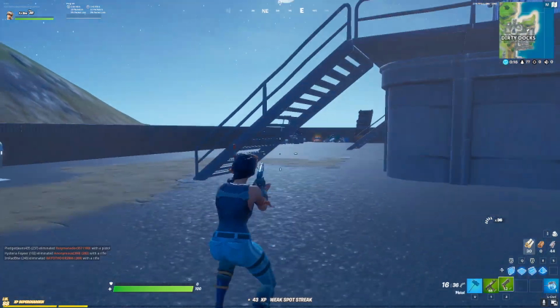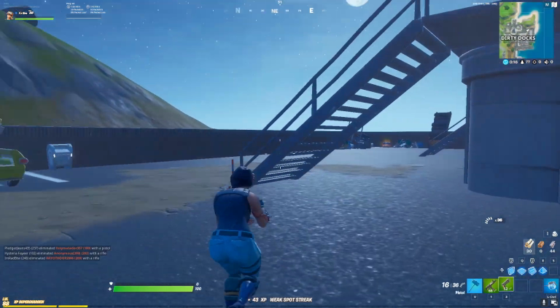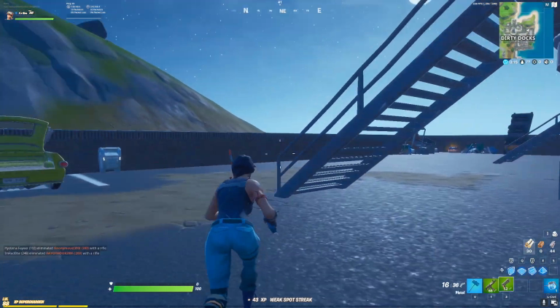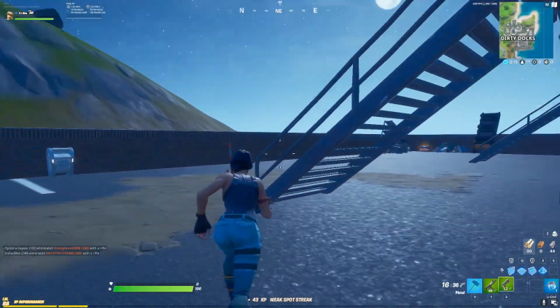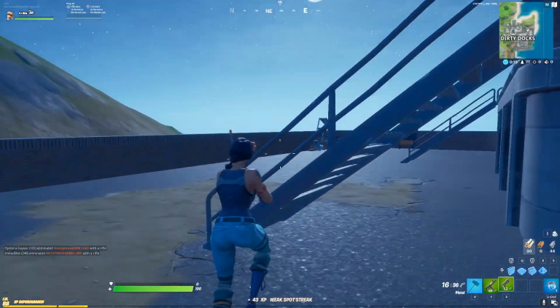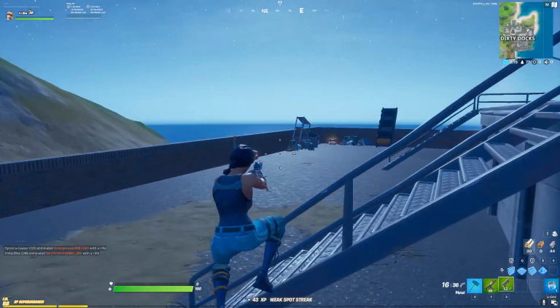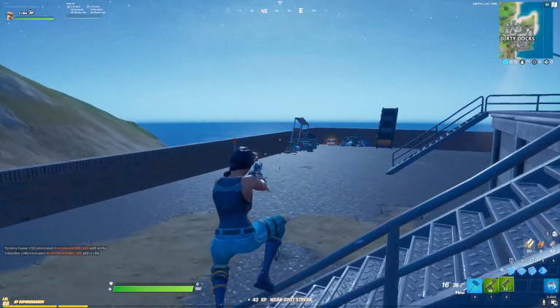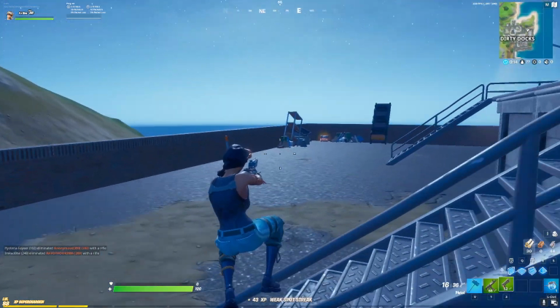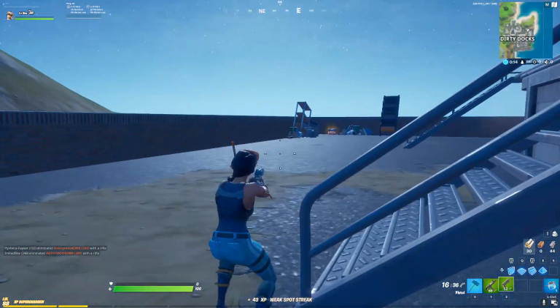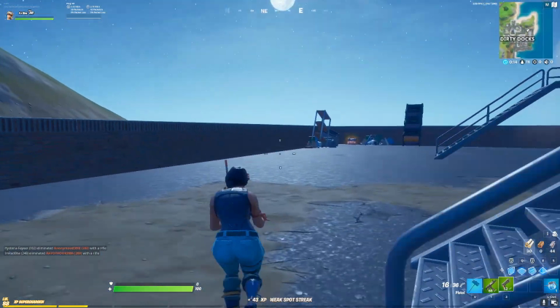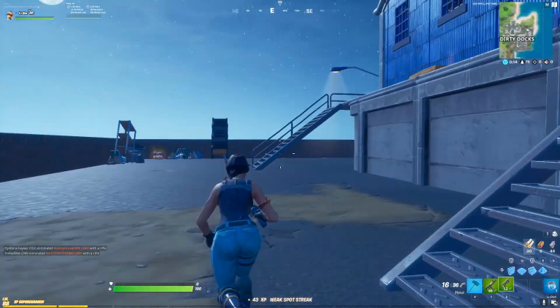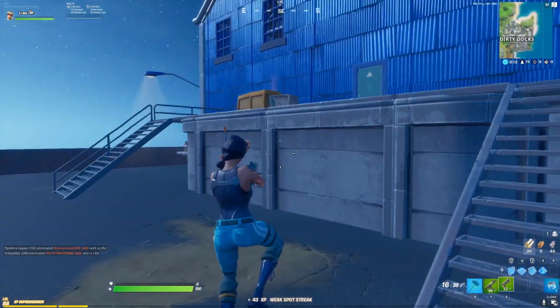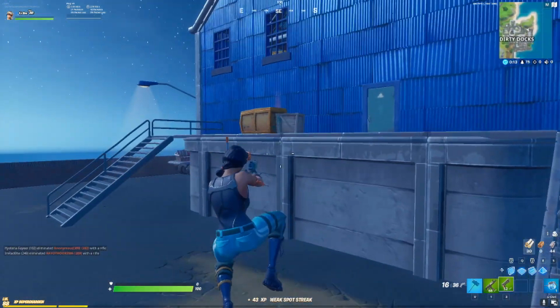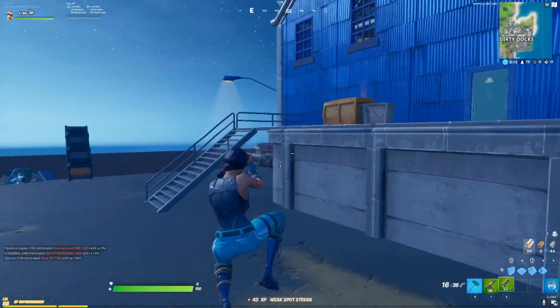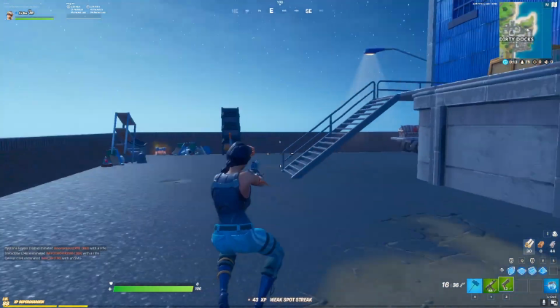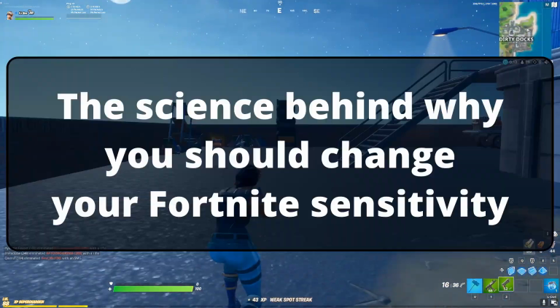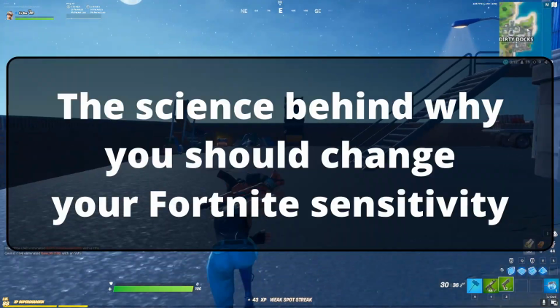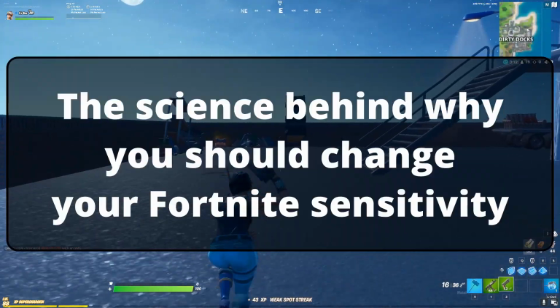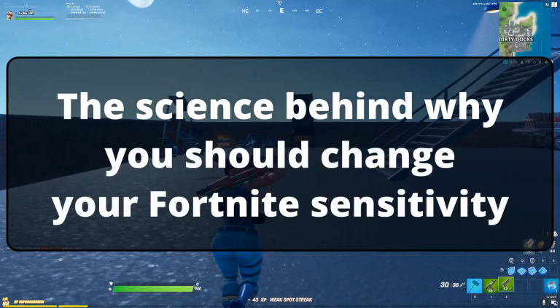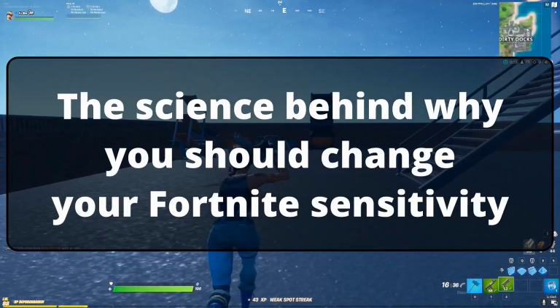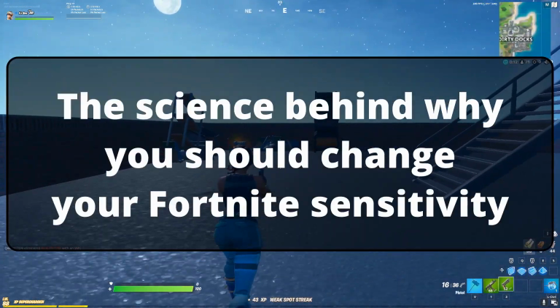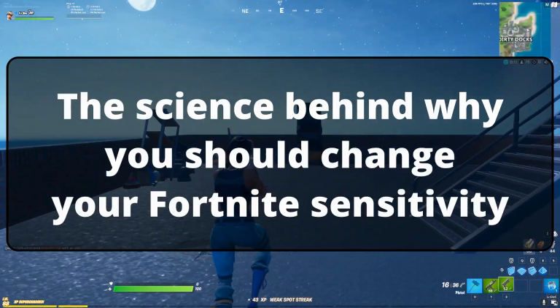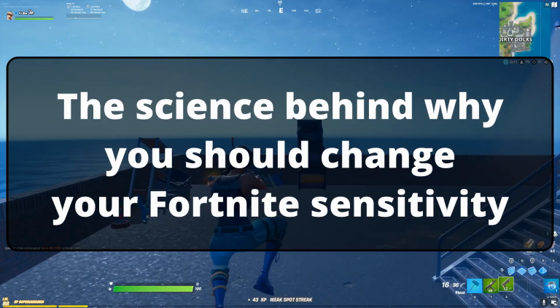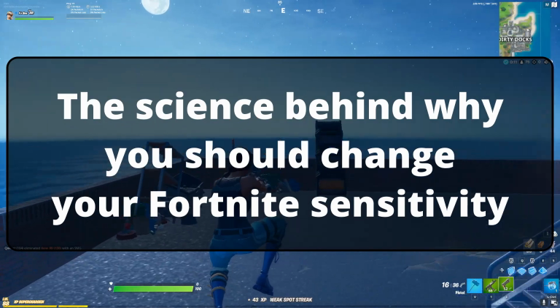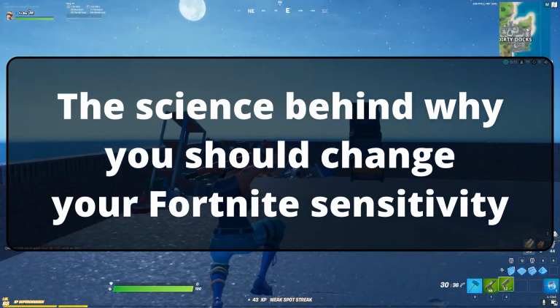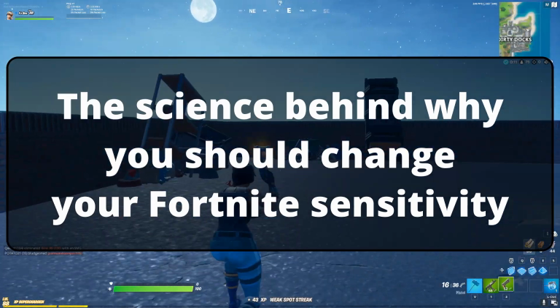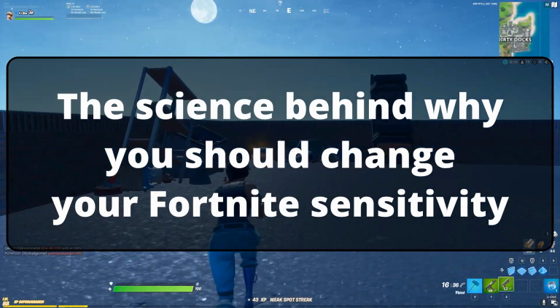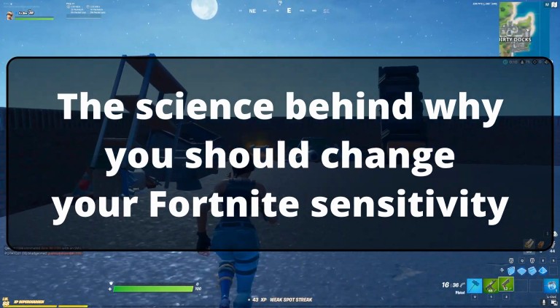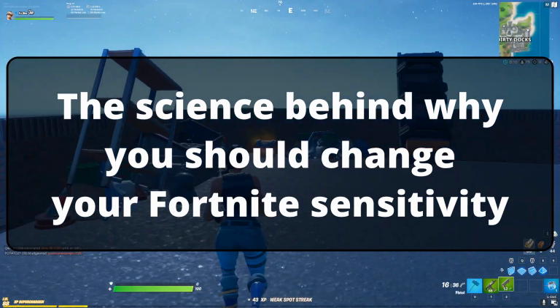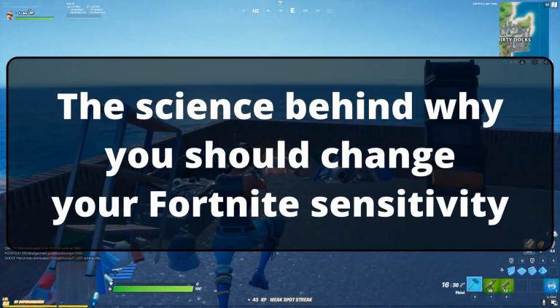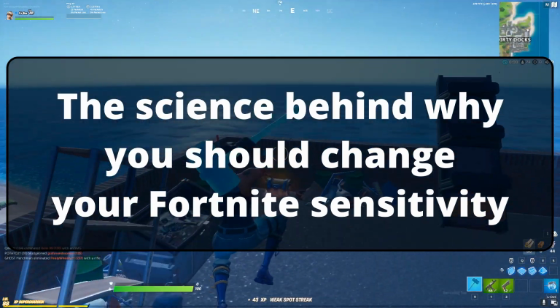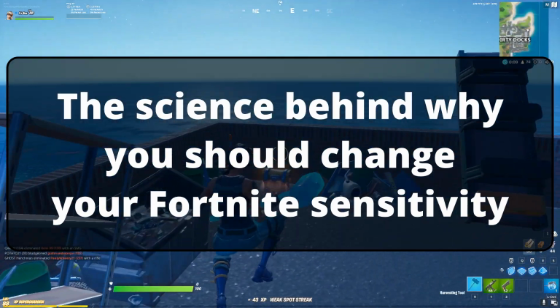I'm Cram and in this video I'm going to be talking about the science behind why you should change your Fortnite sensitivity.